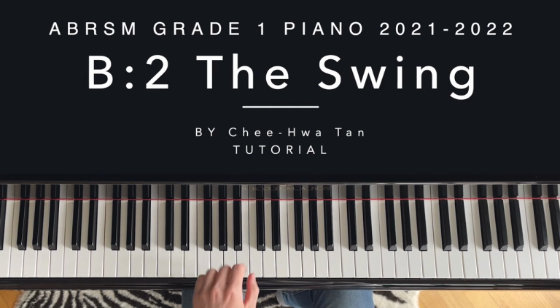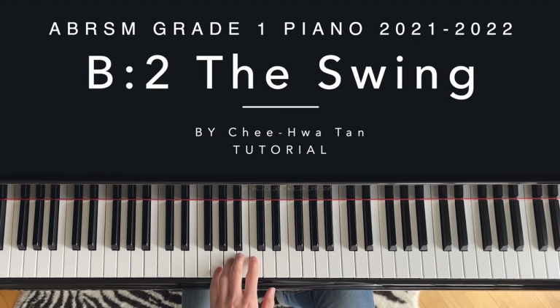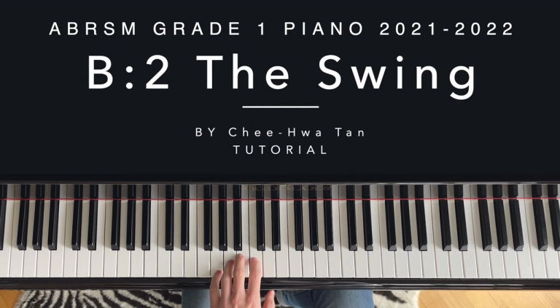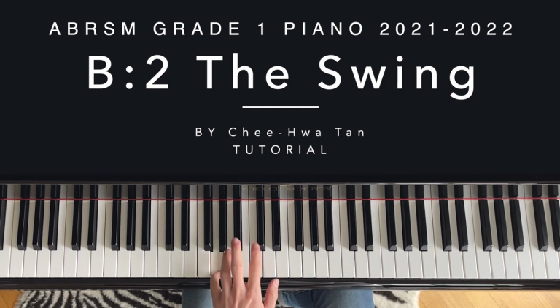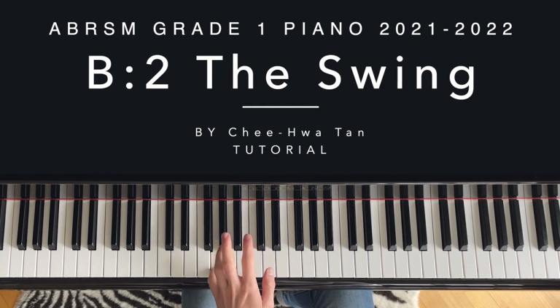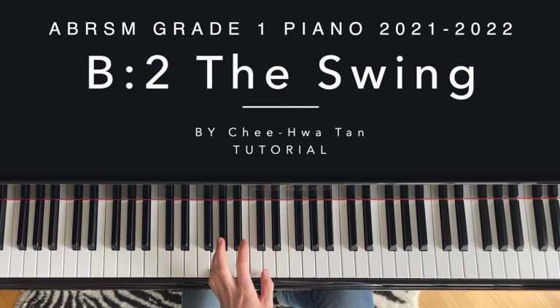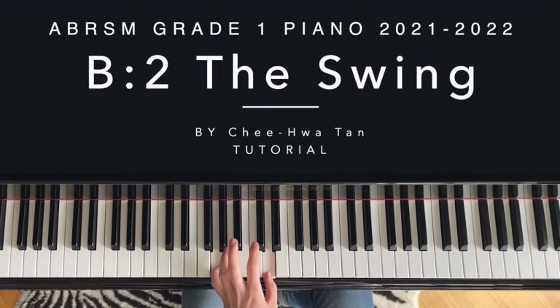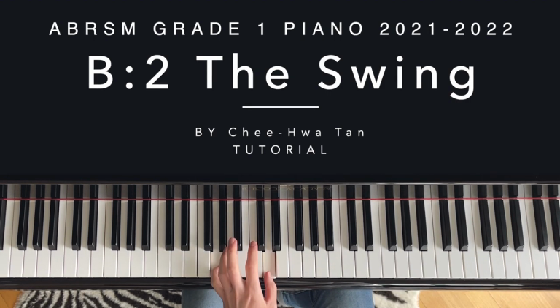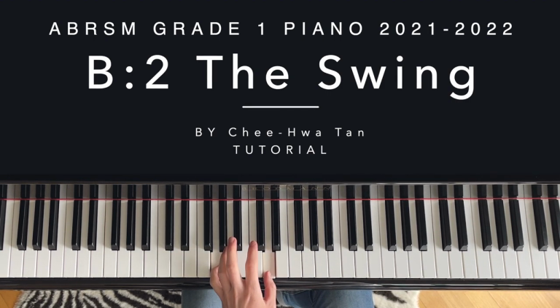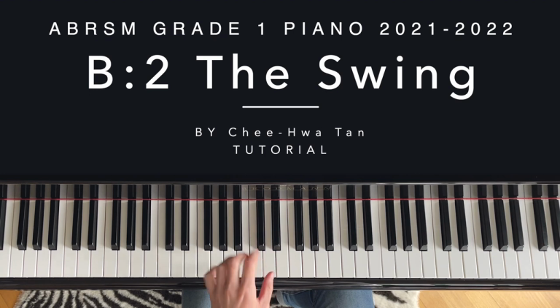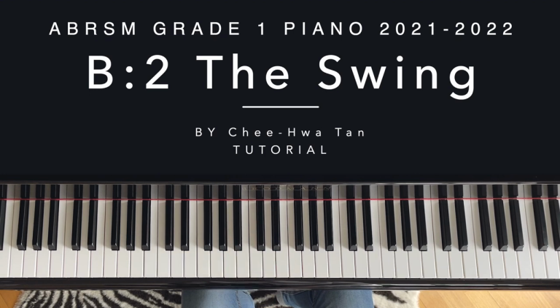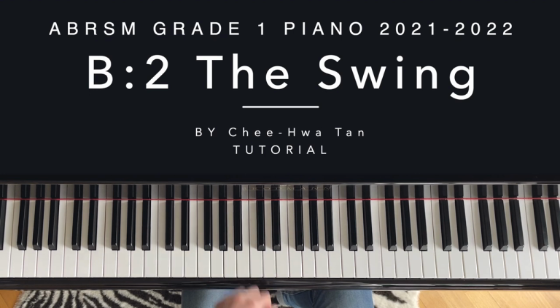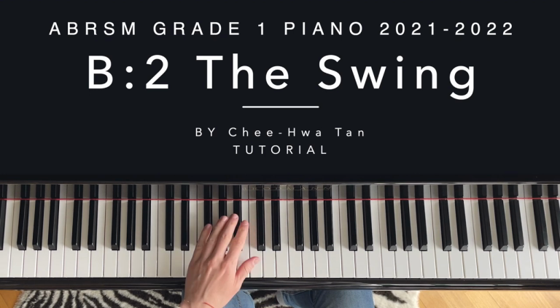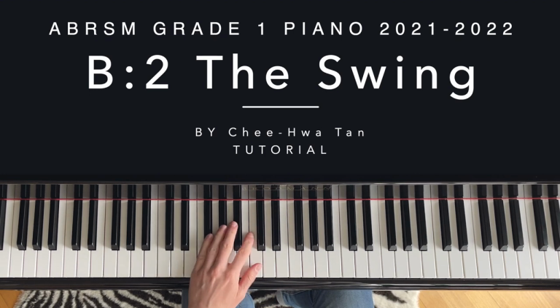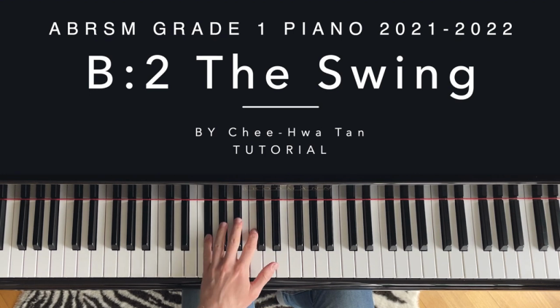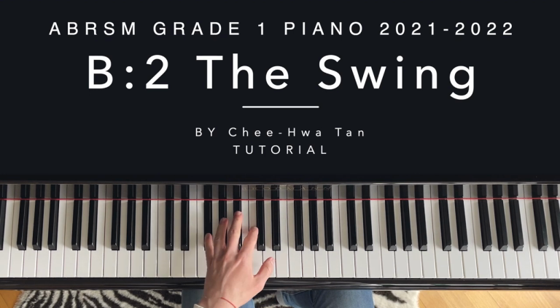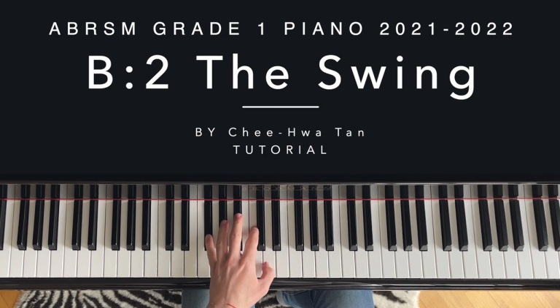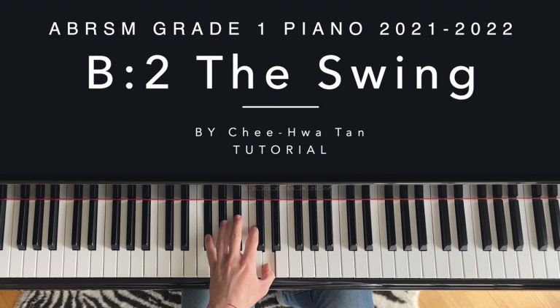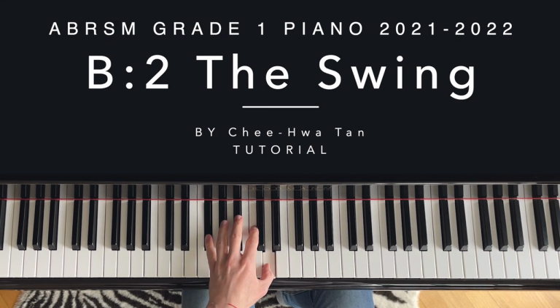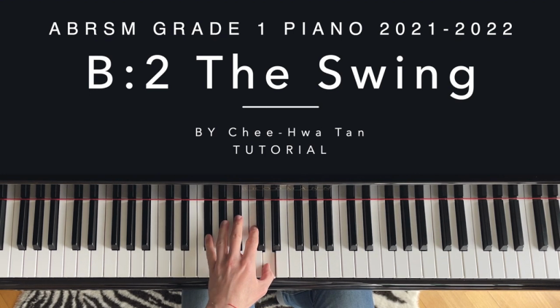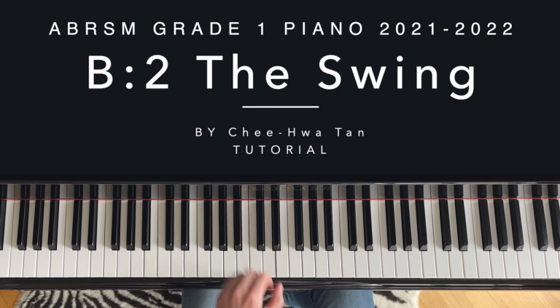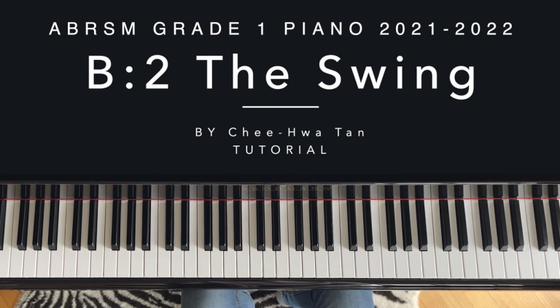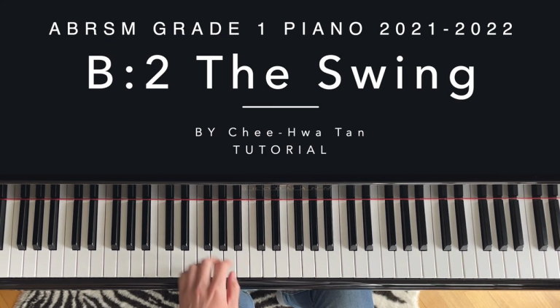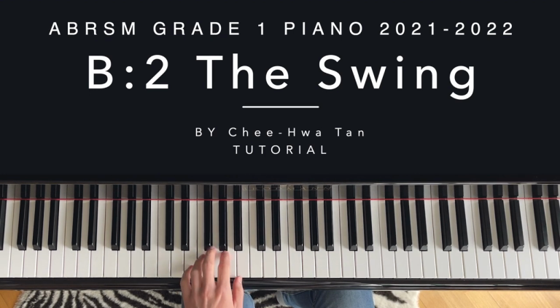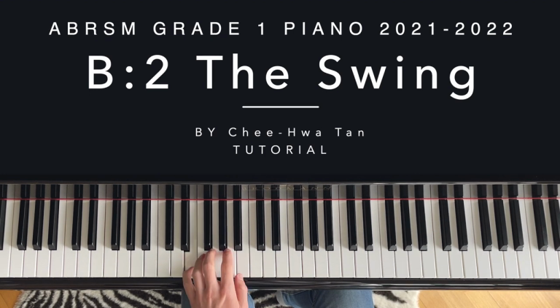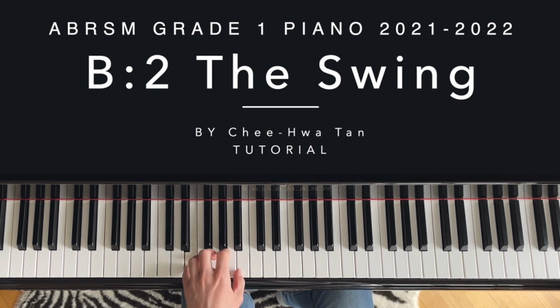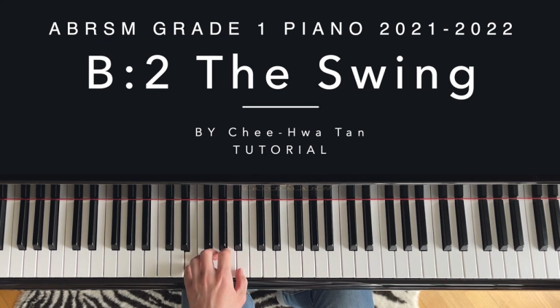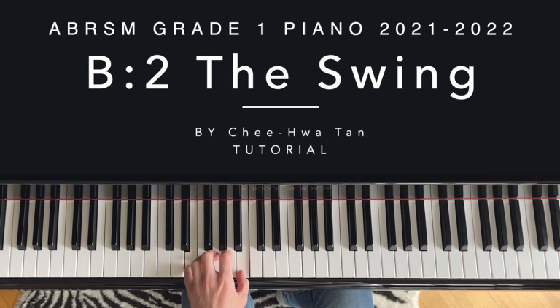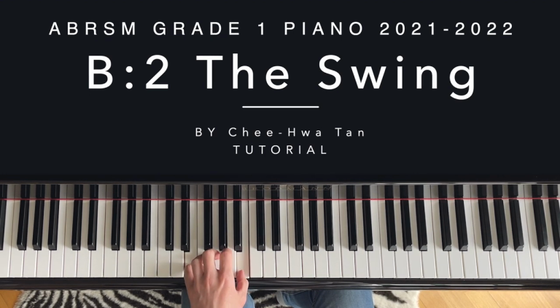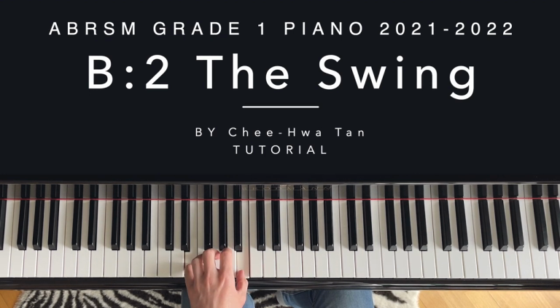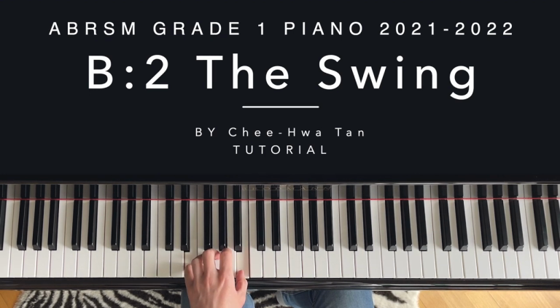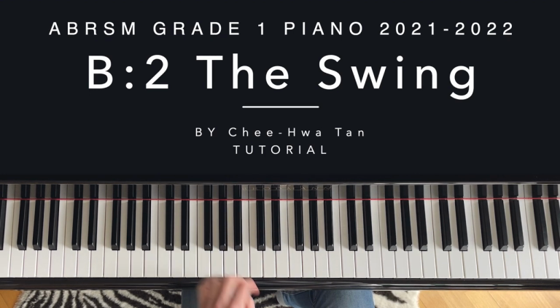So: one, two, three. One, two, three. One, two, three.